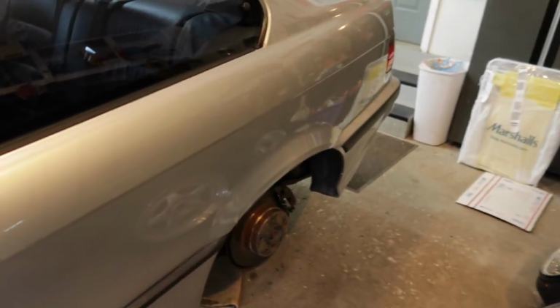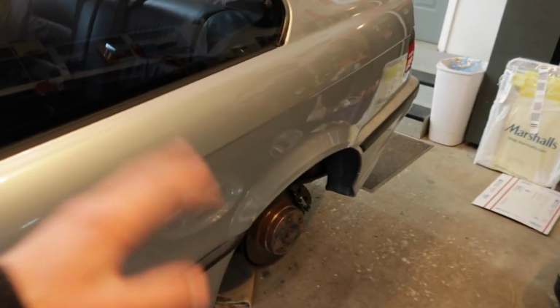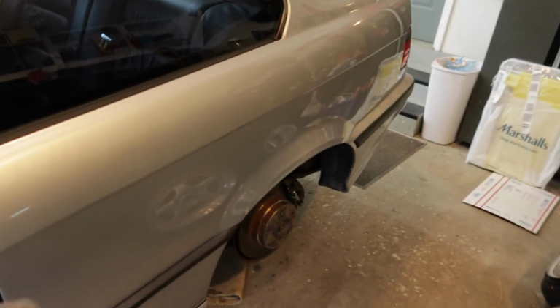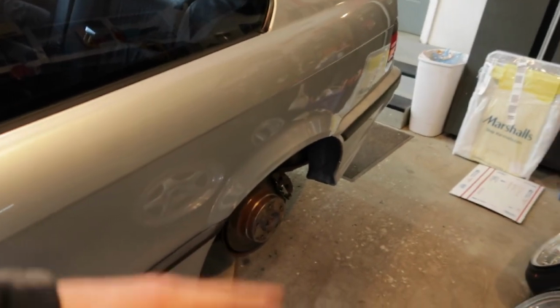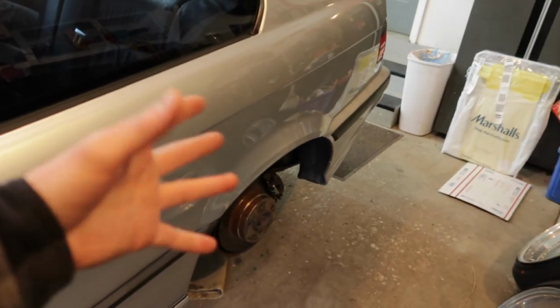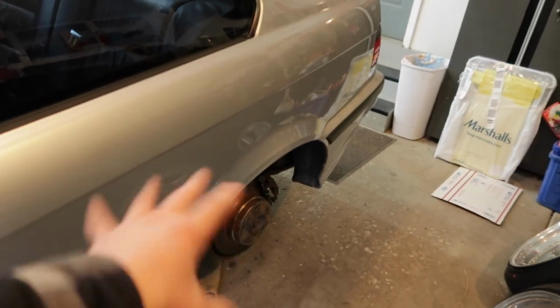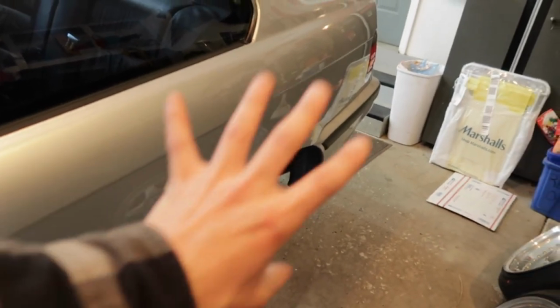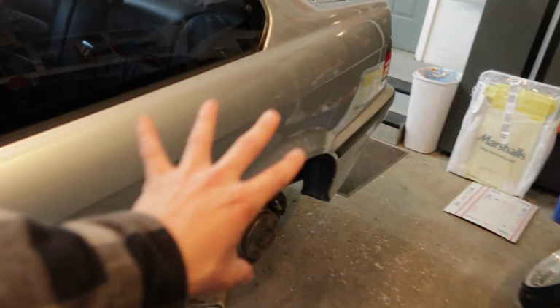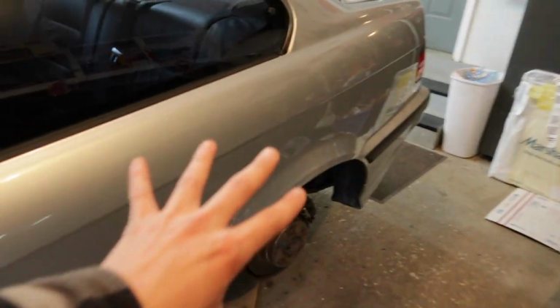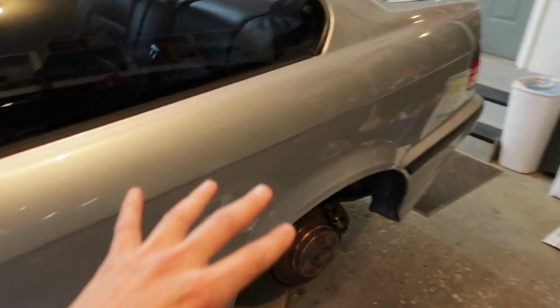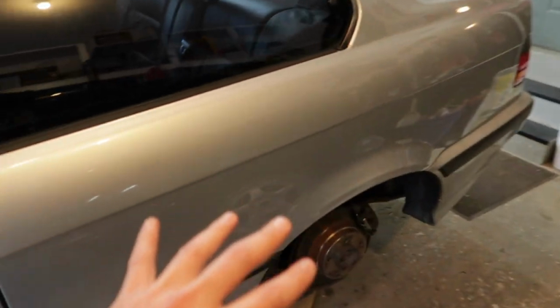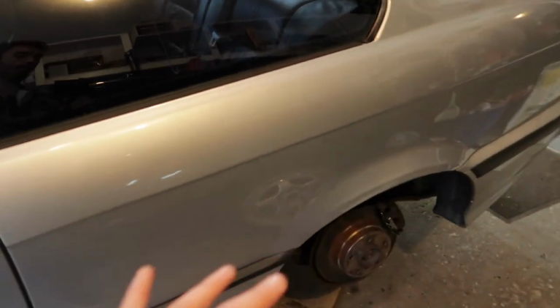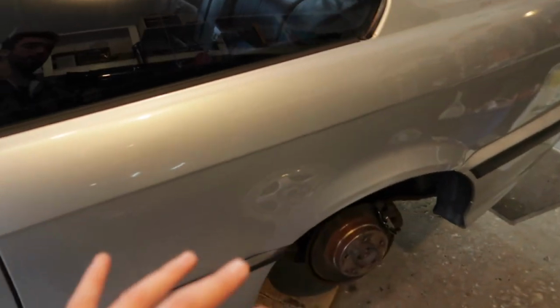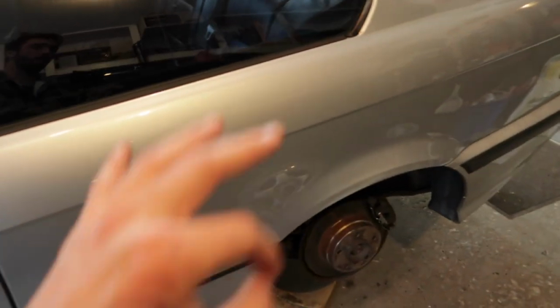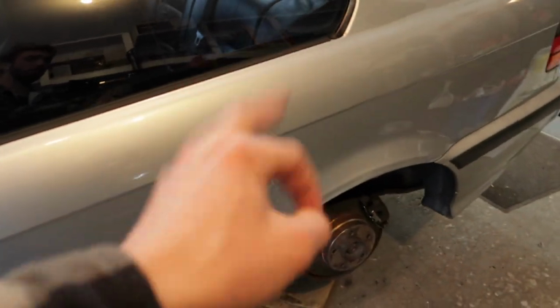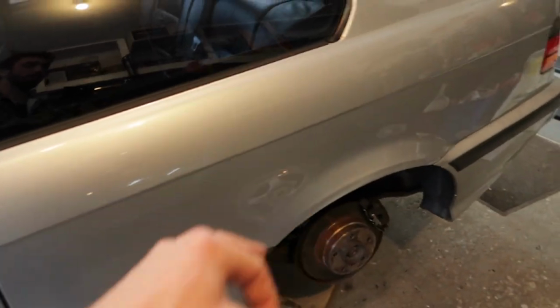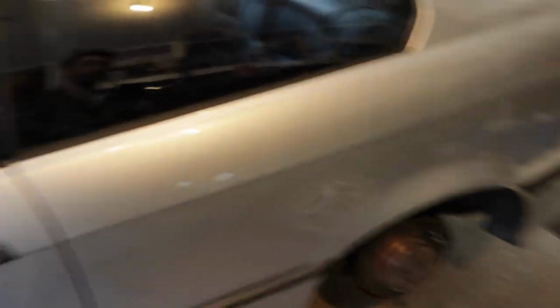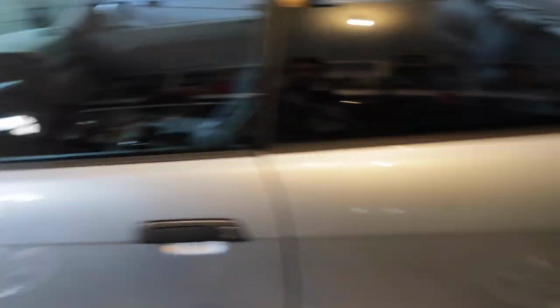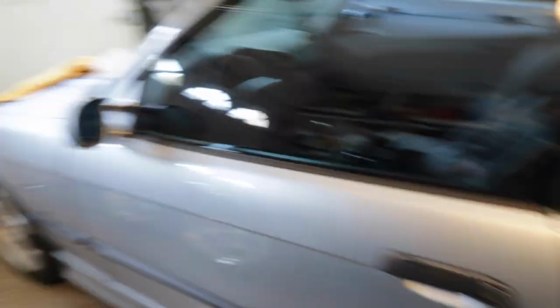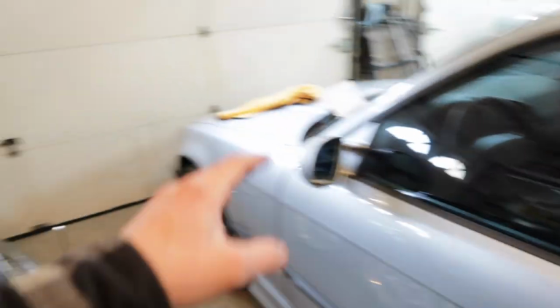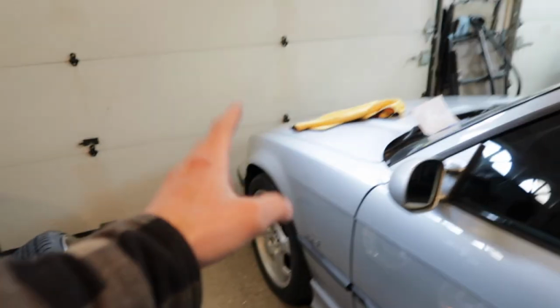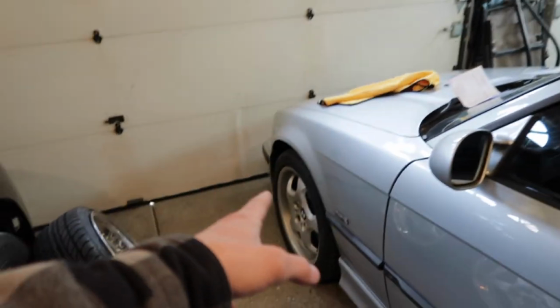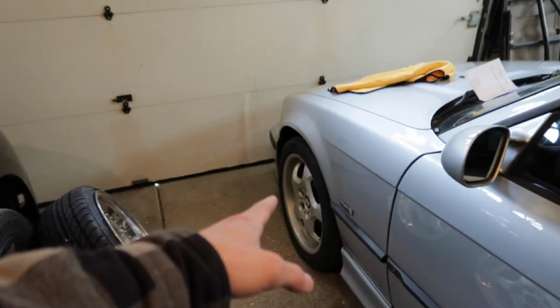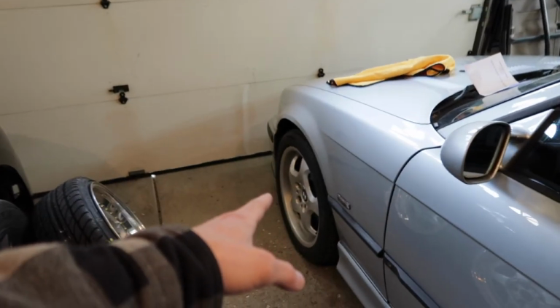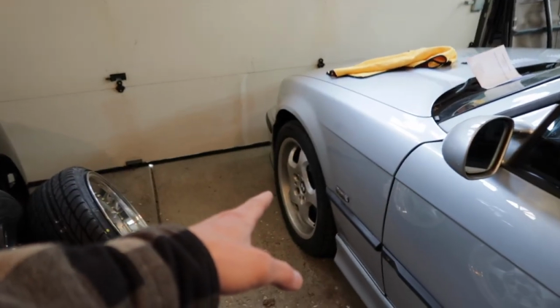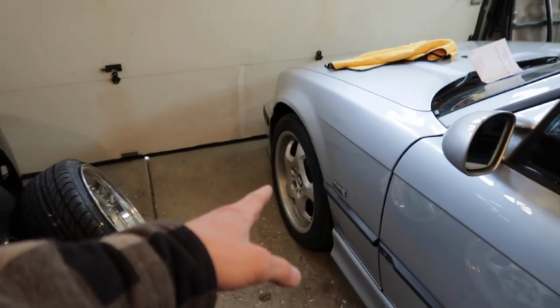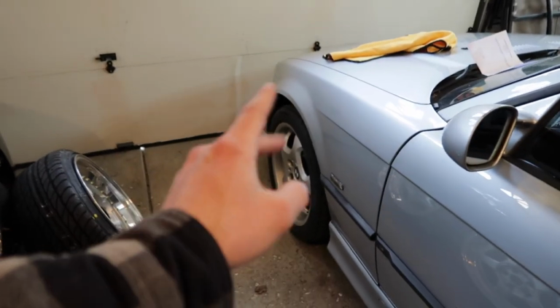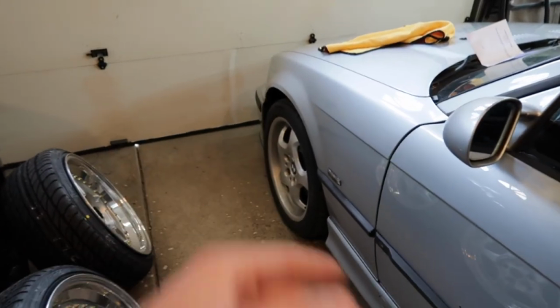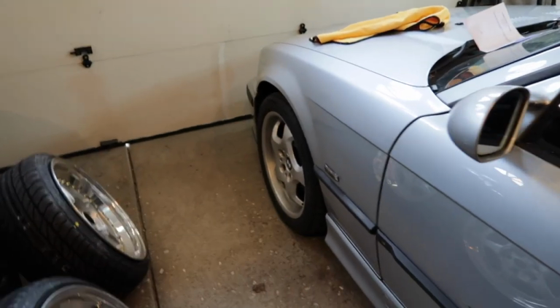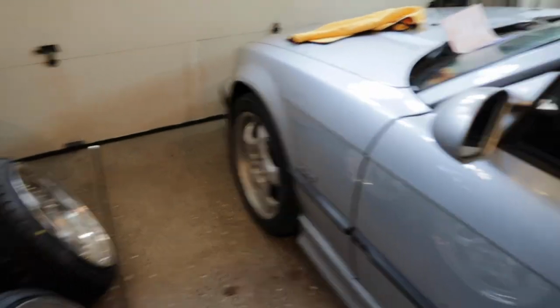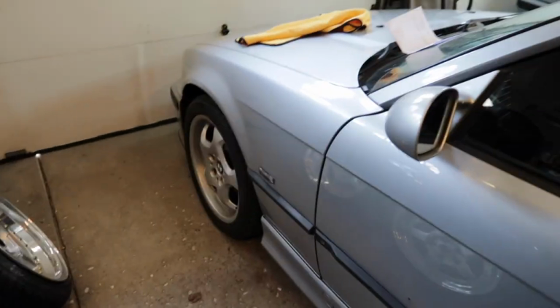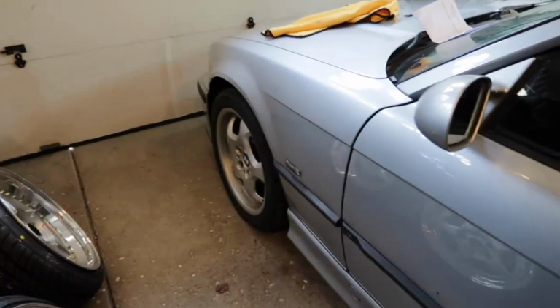So now we can fit these. I'm going to throw the rears on, lower the rear, it should all be set up how I want it, hopefully nothing rubs, and then we're going to move on to the front after I eat some breakfast.